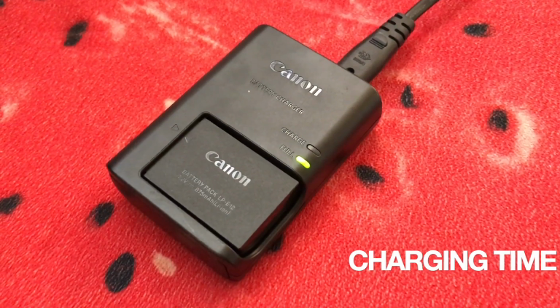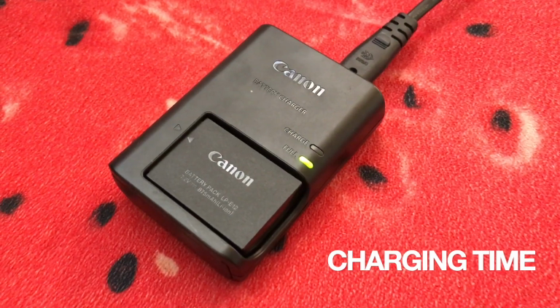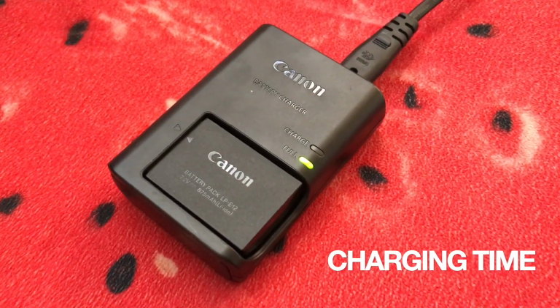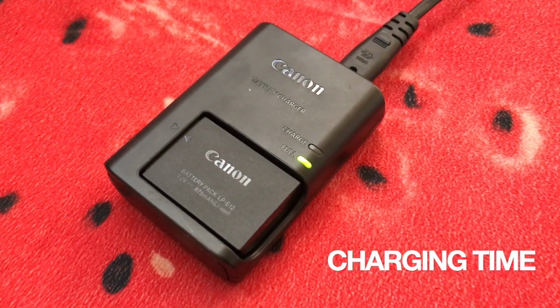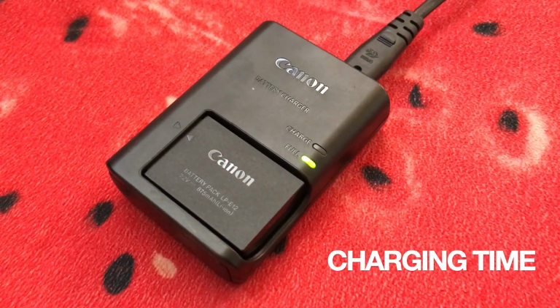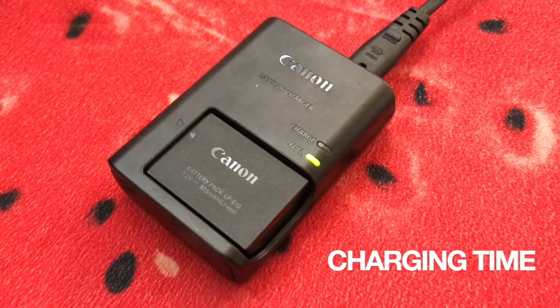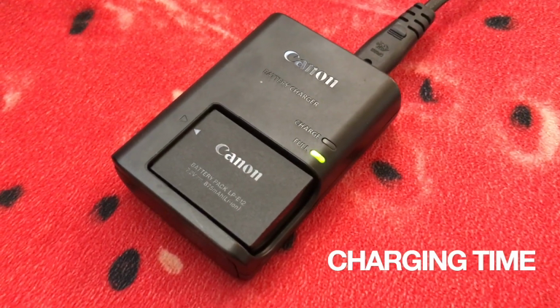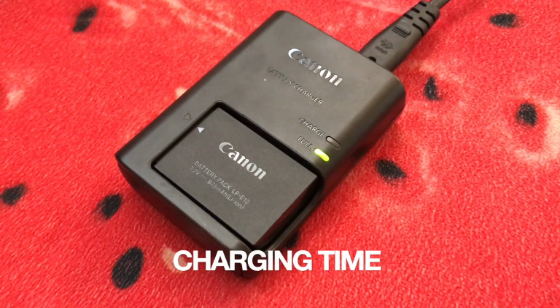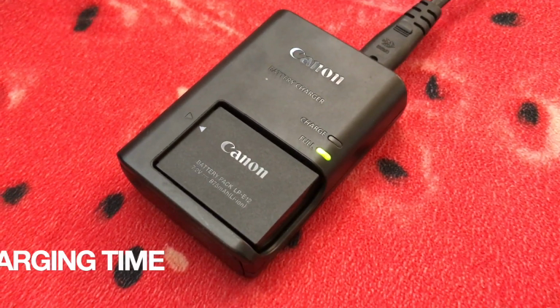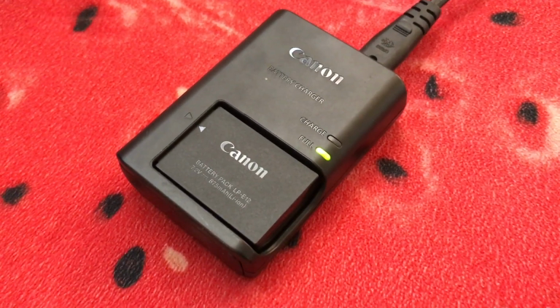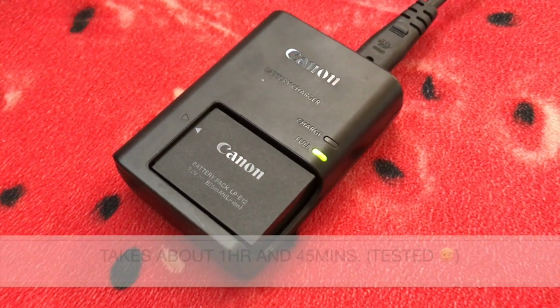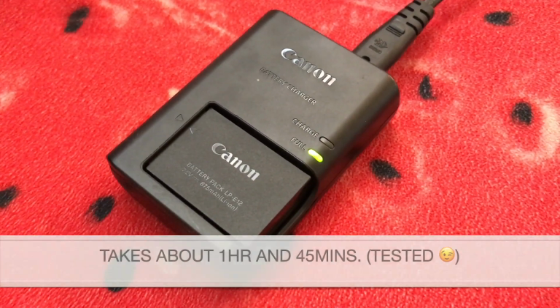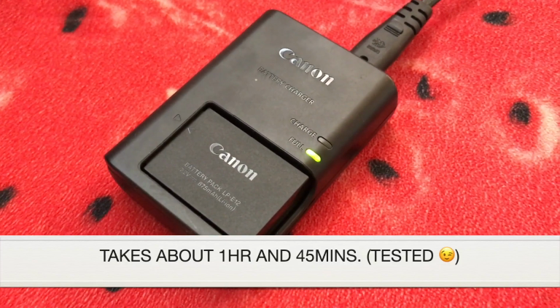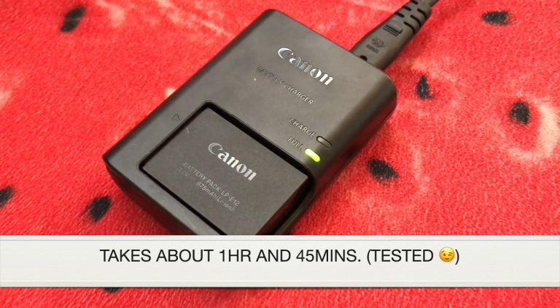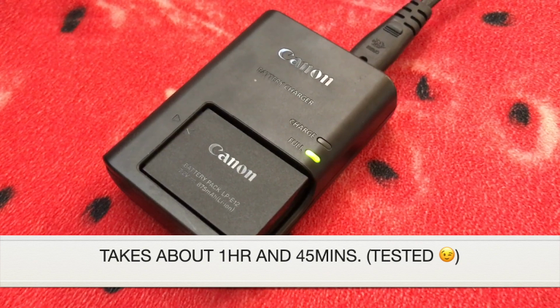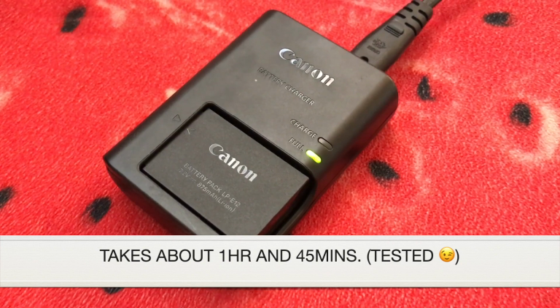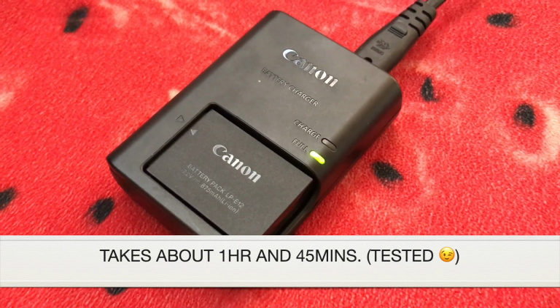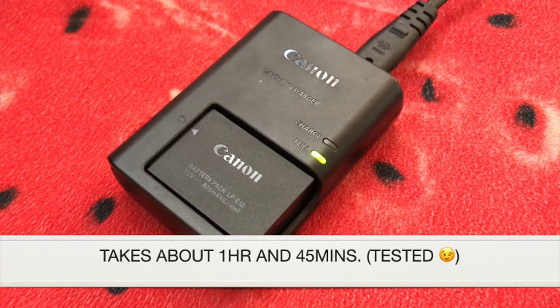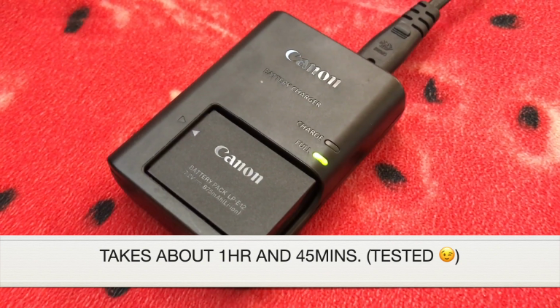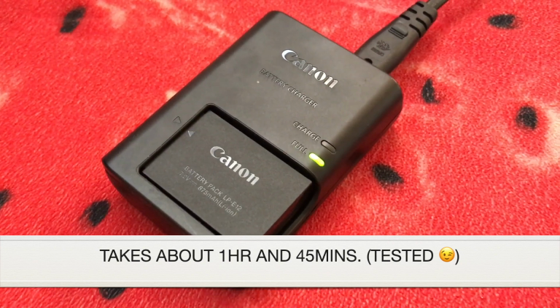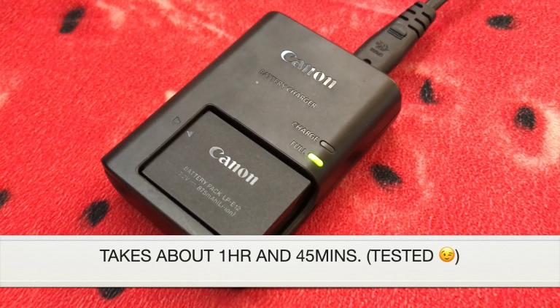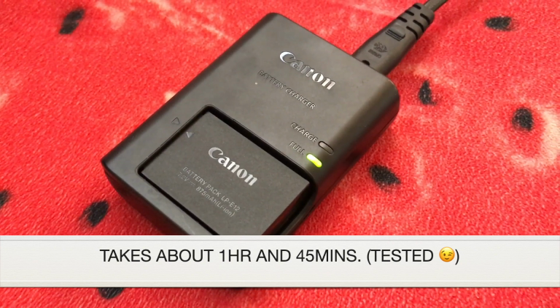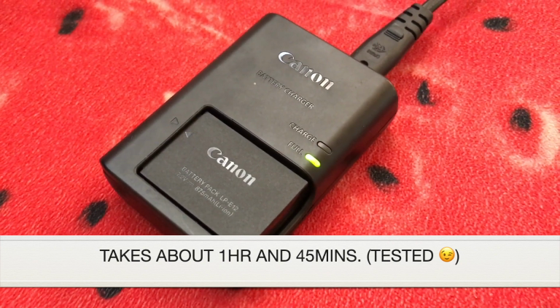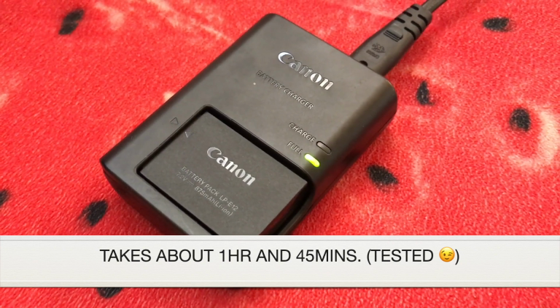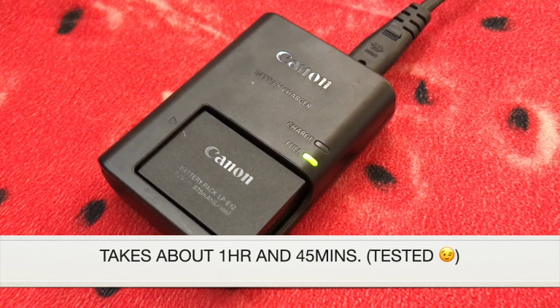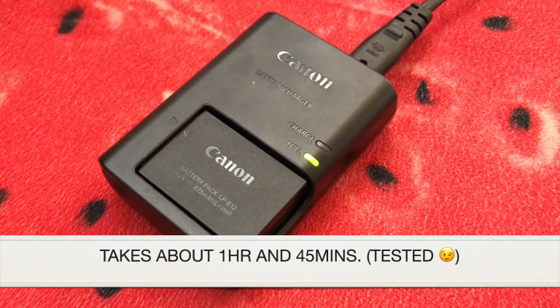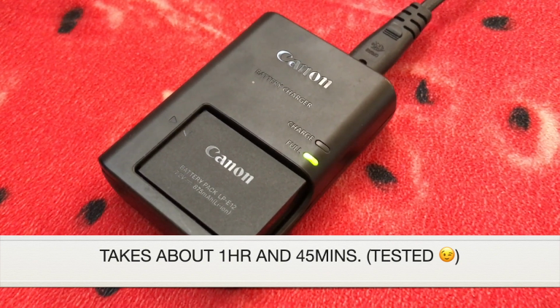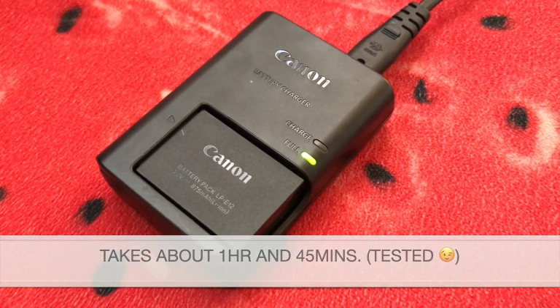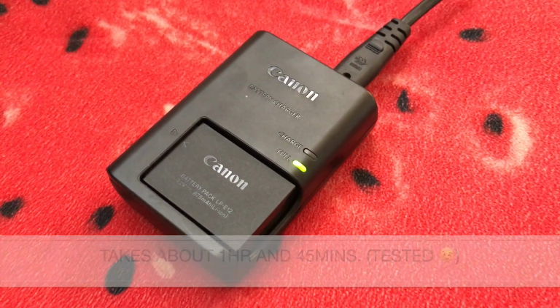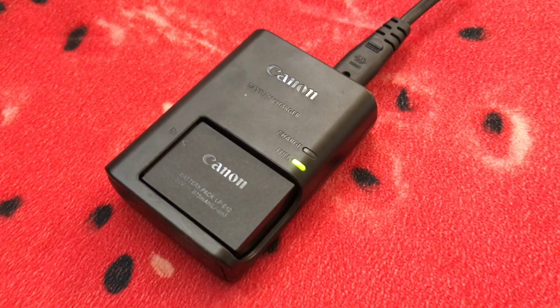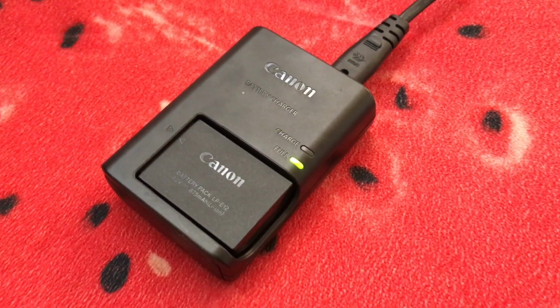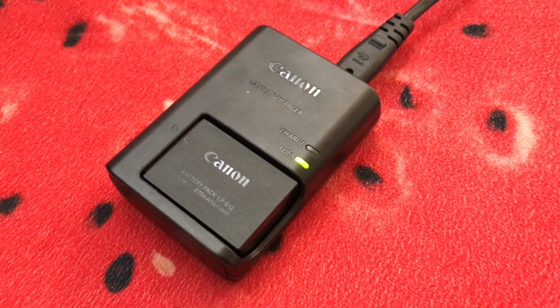For the charging time, it took me about 1 hour and 45 minutes exactly for the battery to be fully charged.